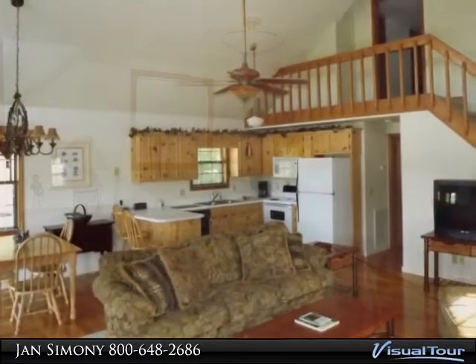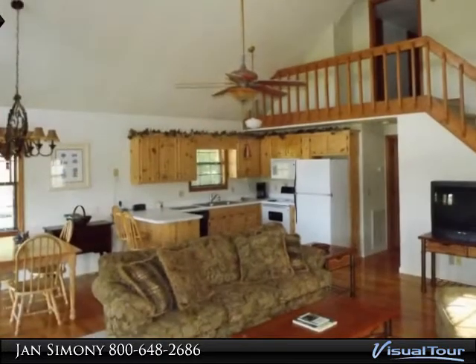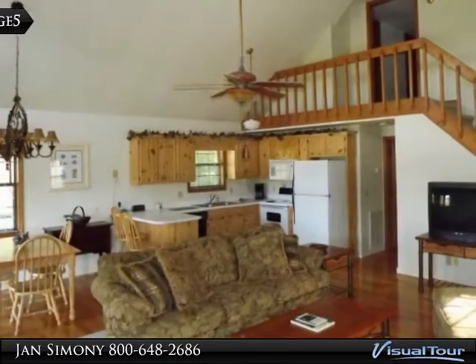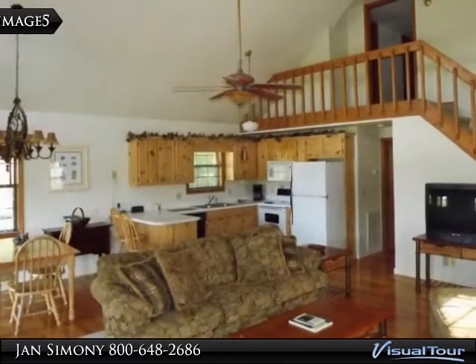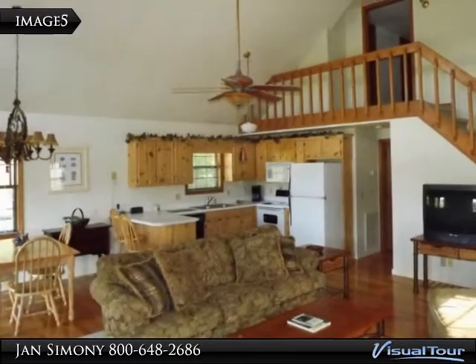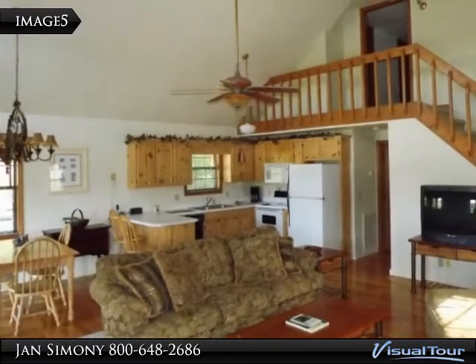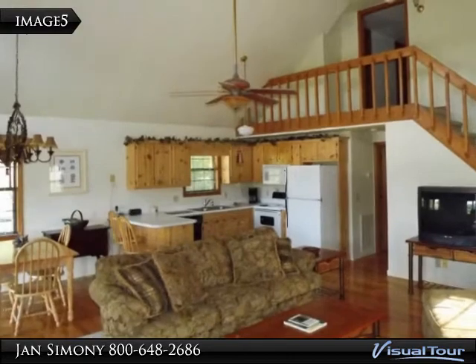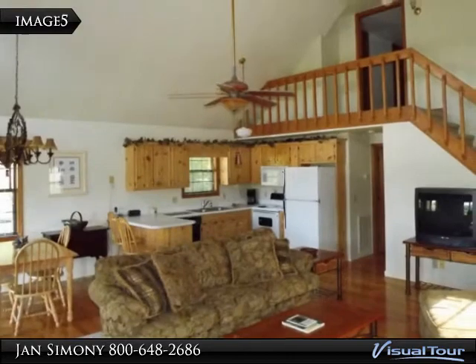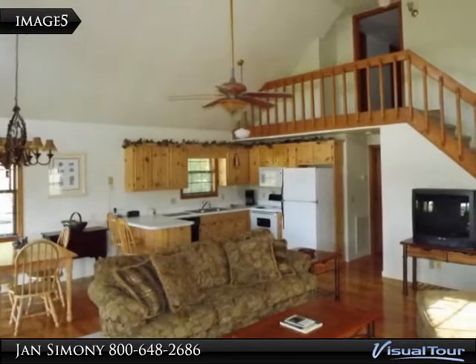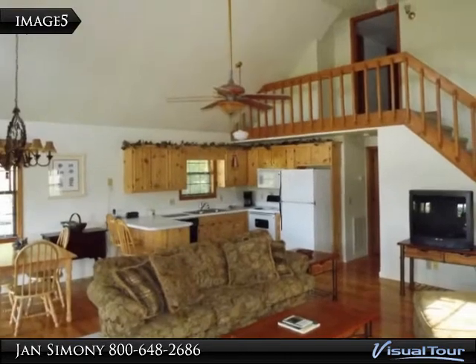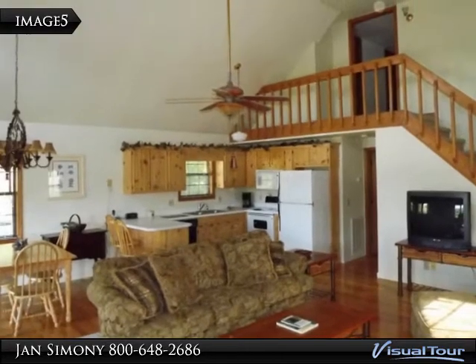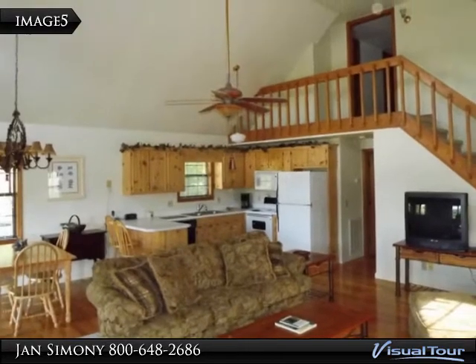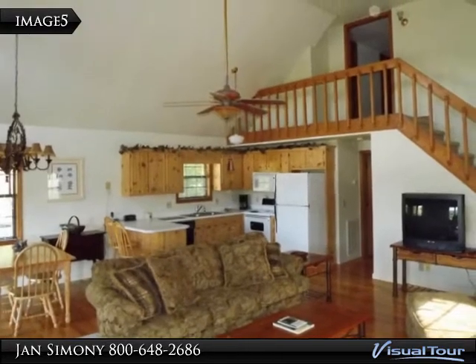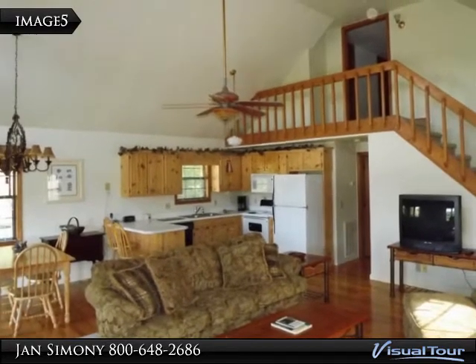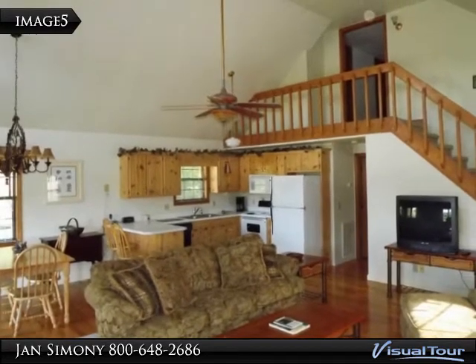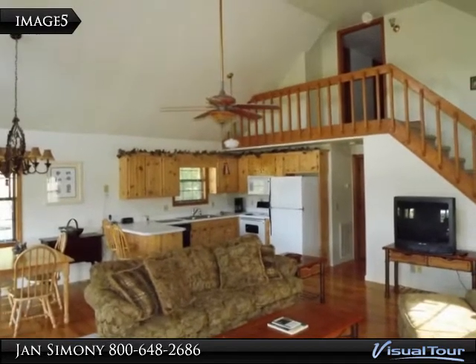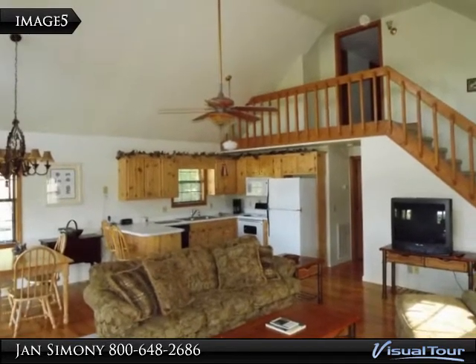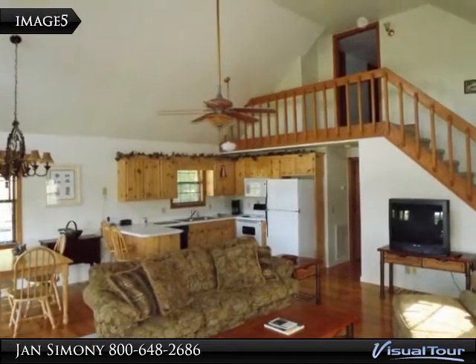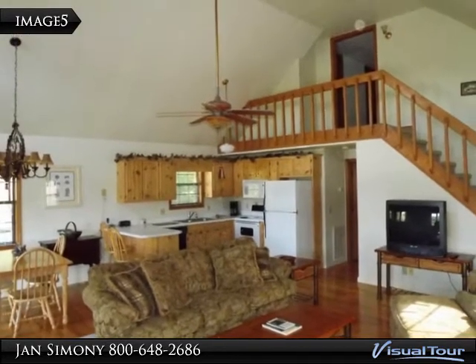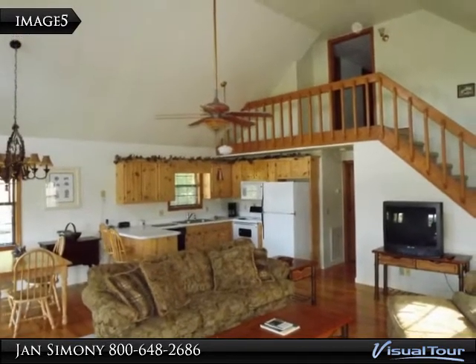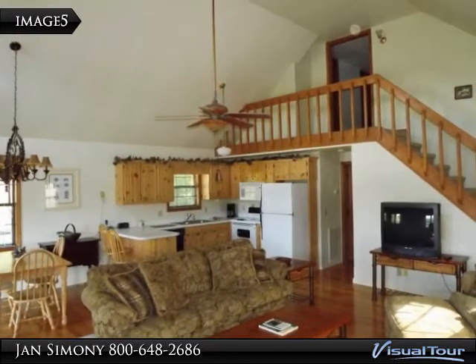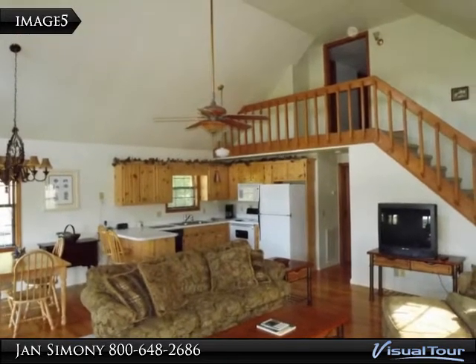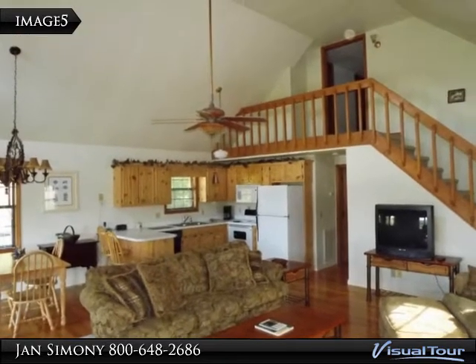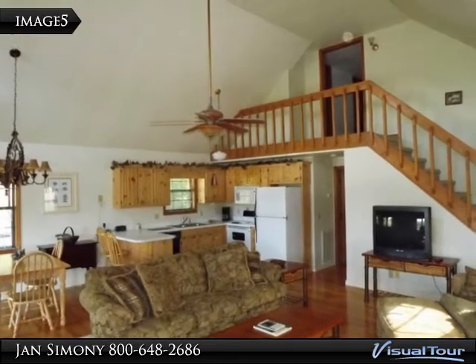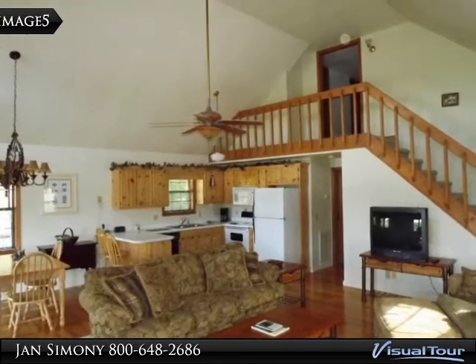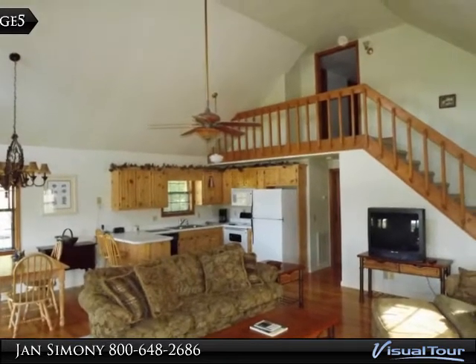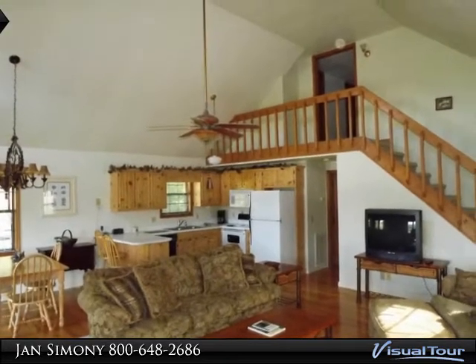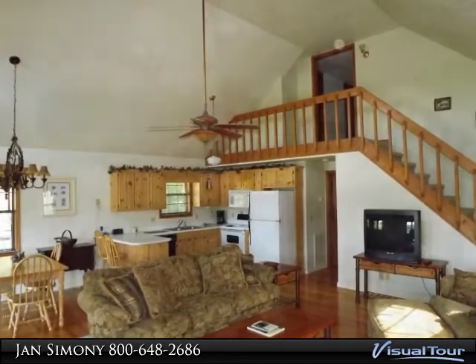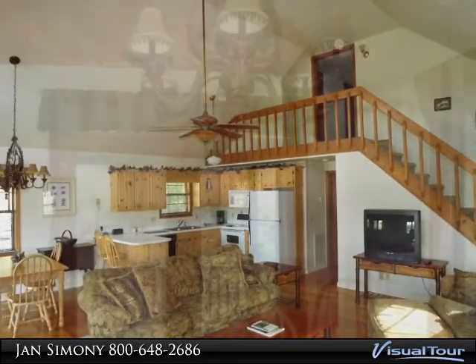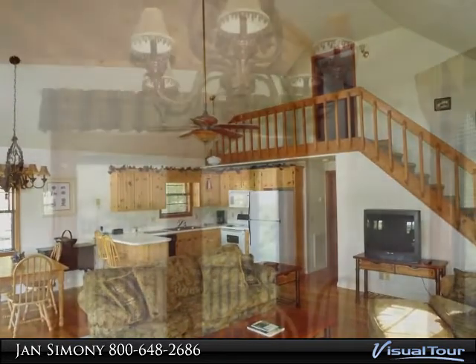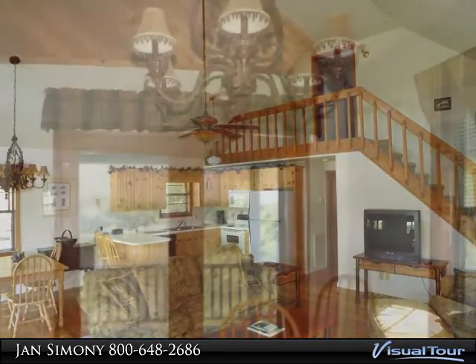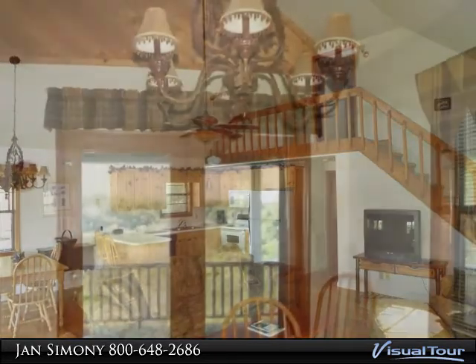Enjoy the lake views at an affordable price, great location, and best of all it comes completely furnished.